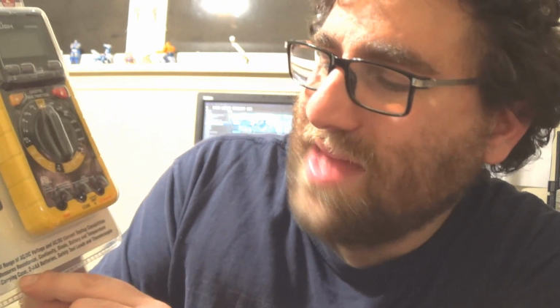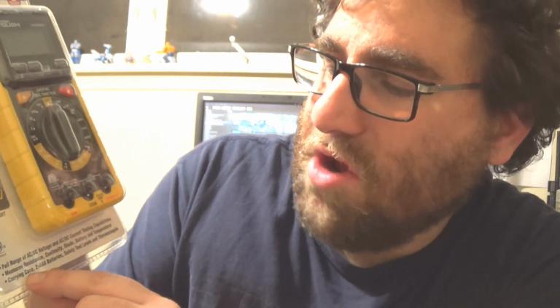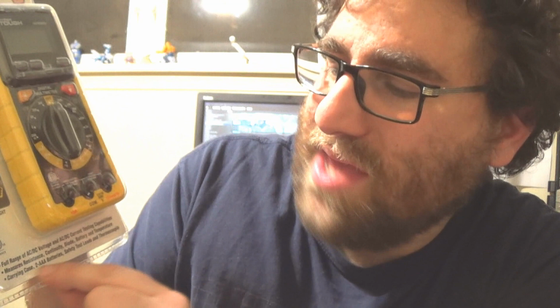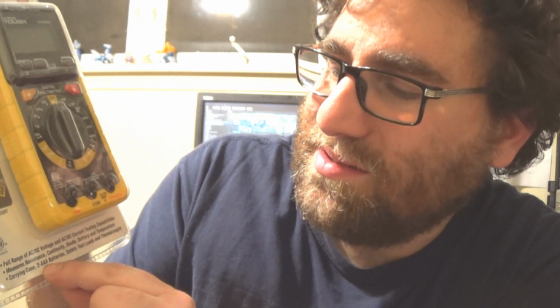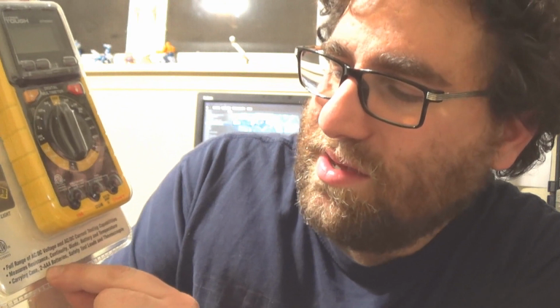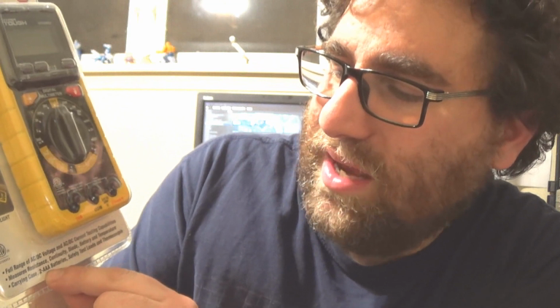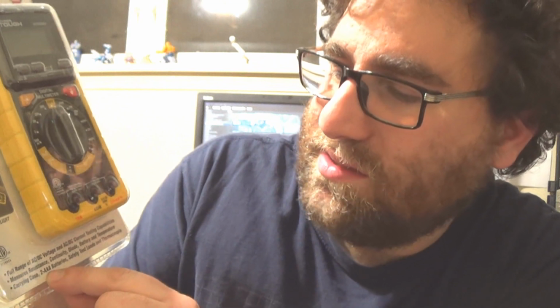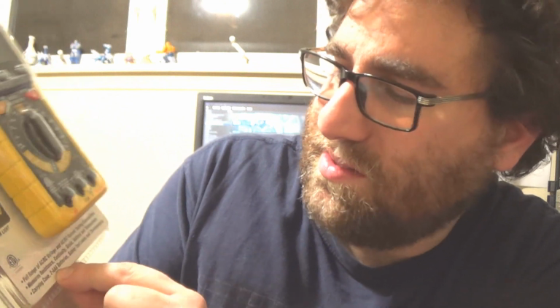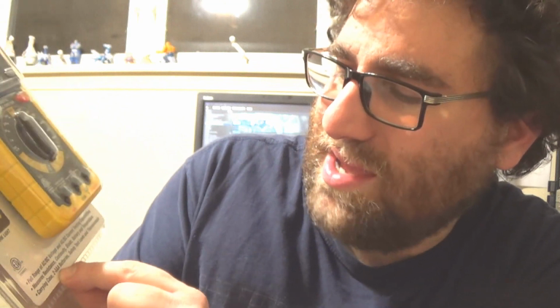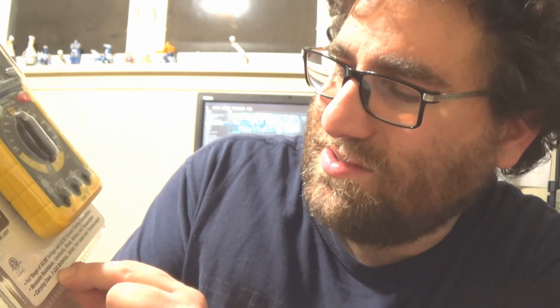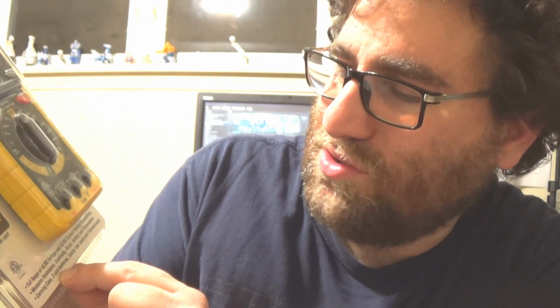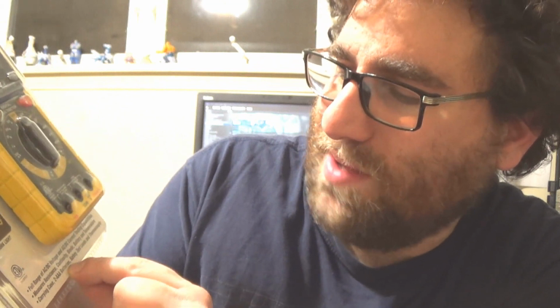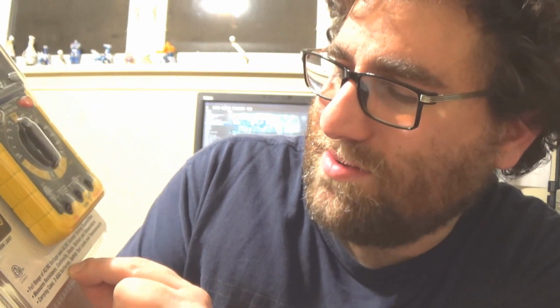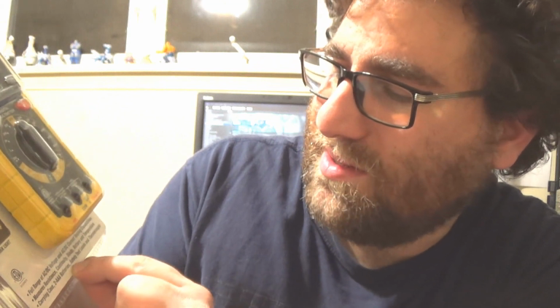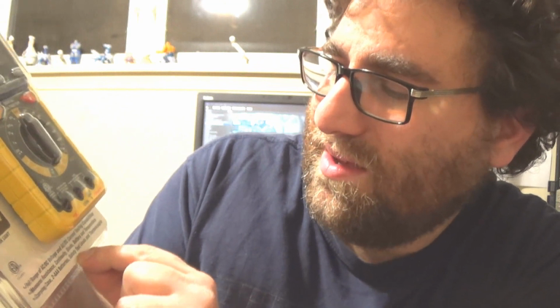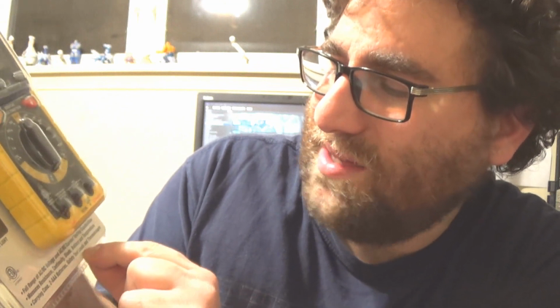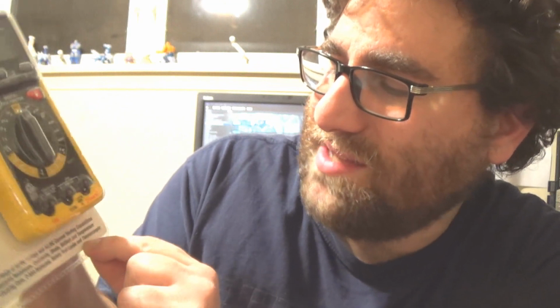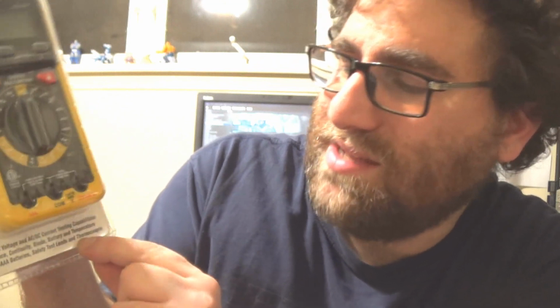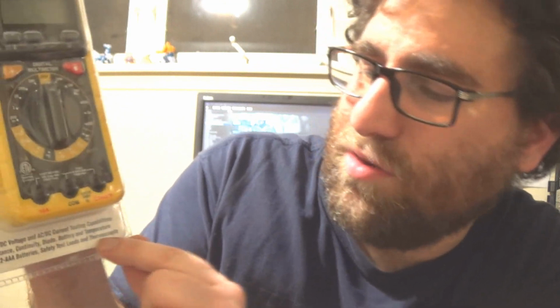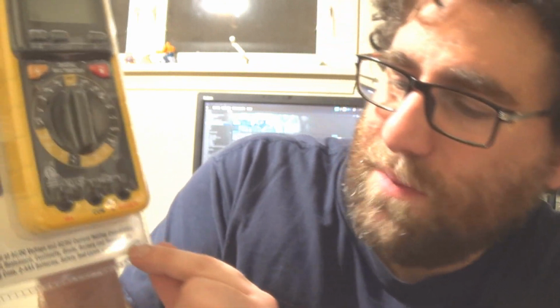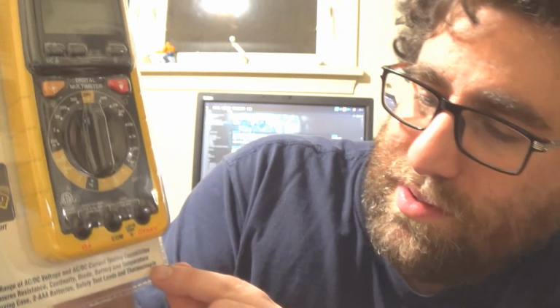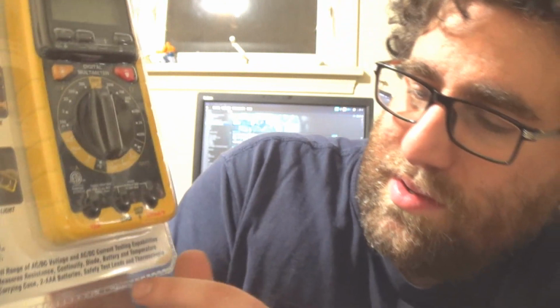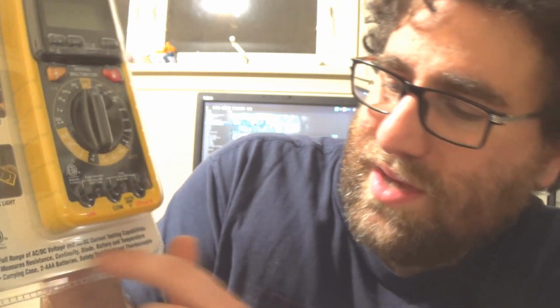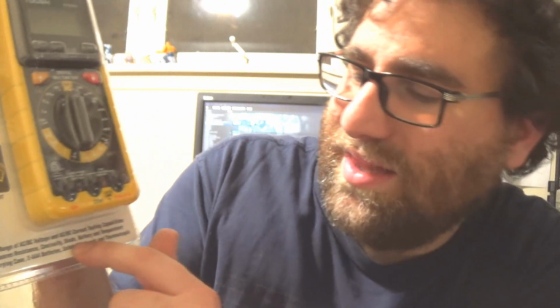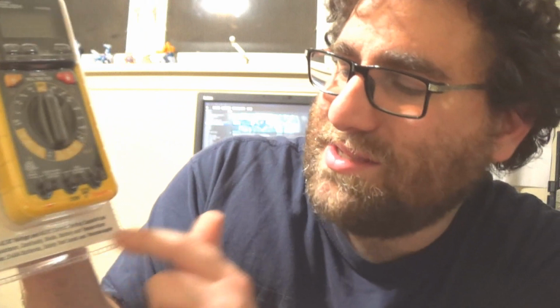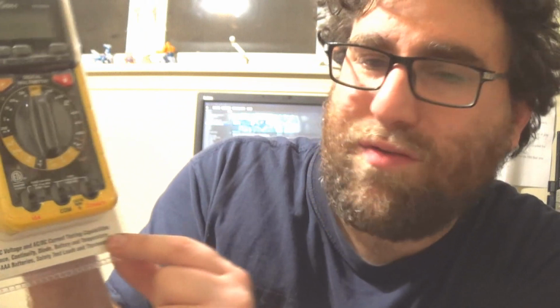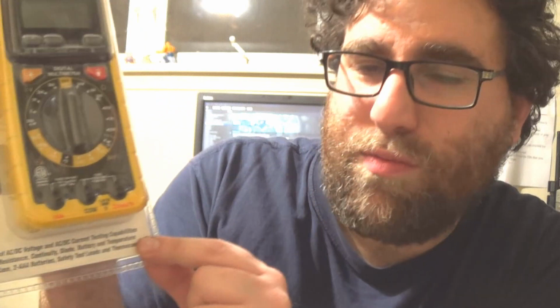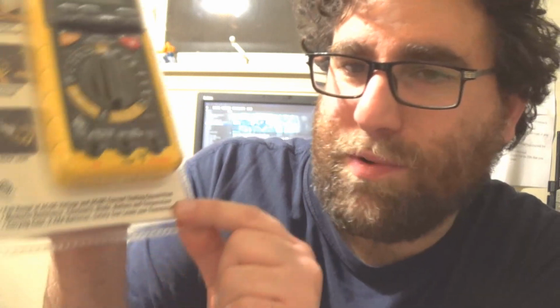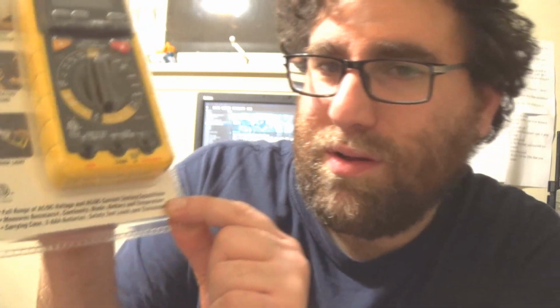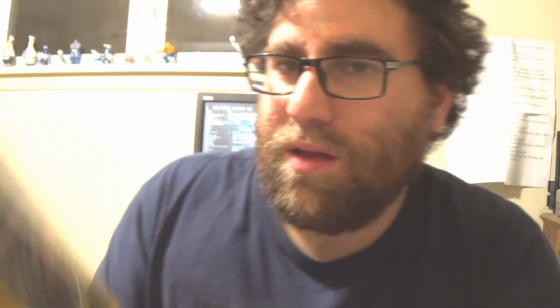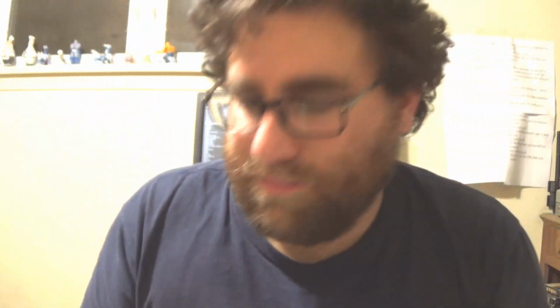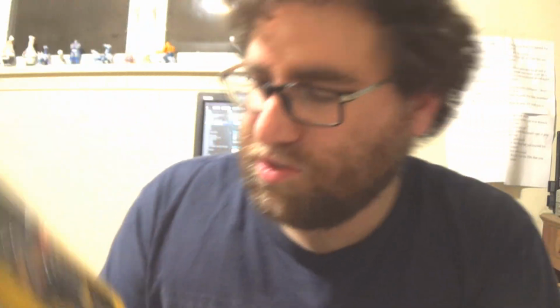And it has a carrying case. Does it say it has two AAA batteries? And safety test leads and thermocouple. So you get your leads and you have your thermocouple for temperature.